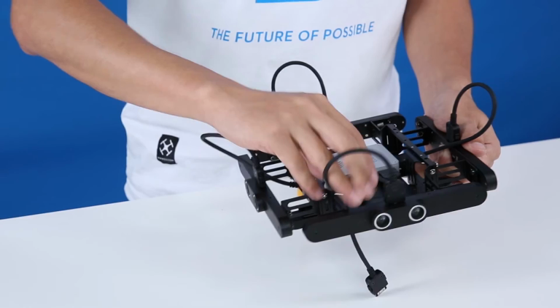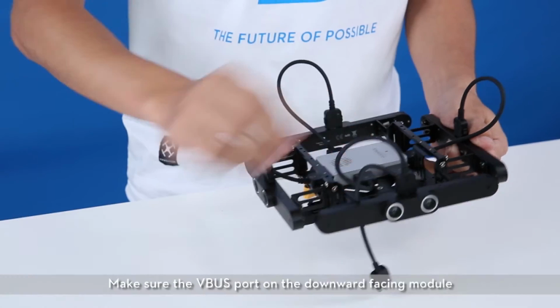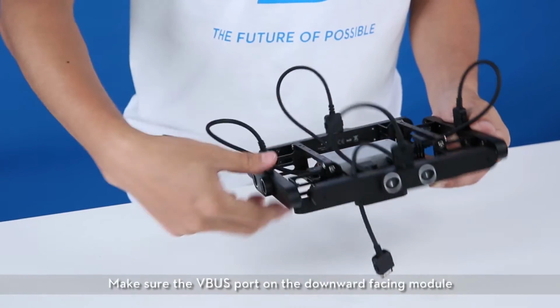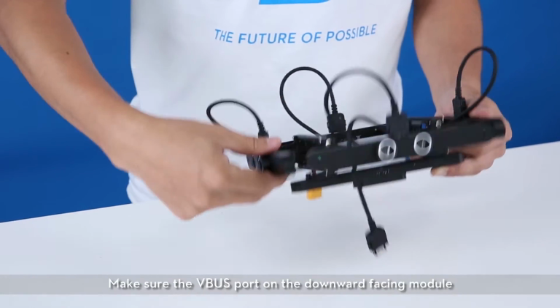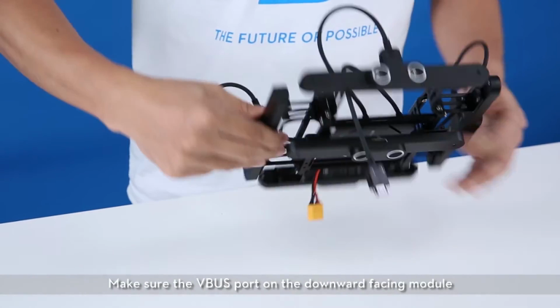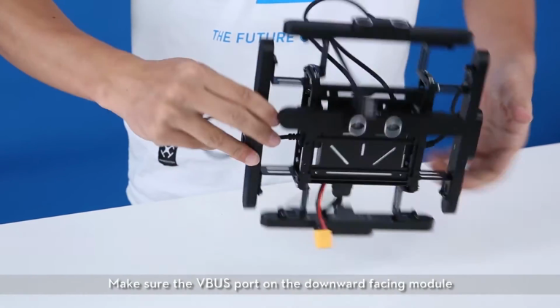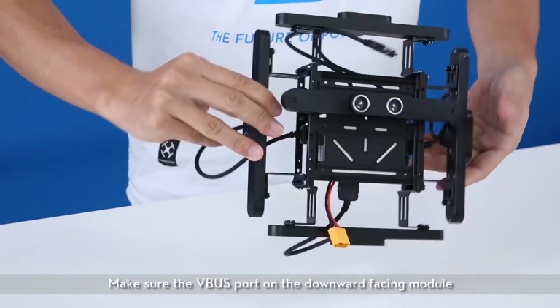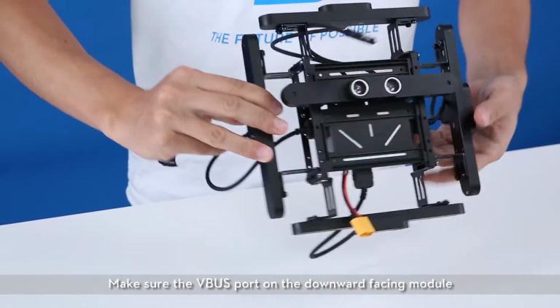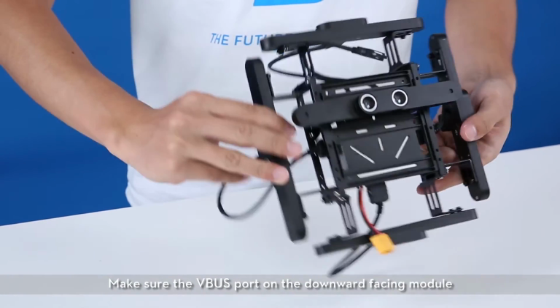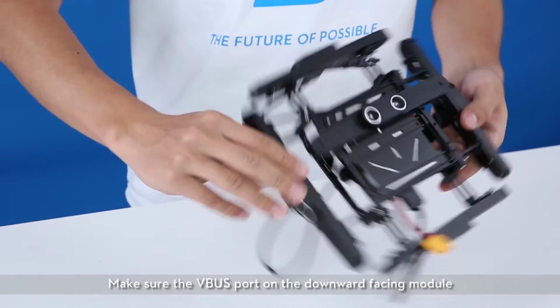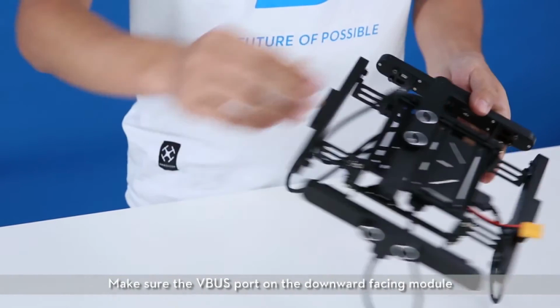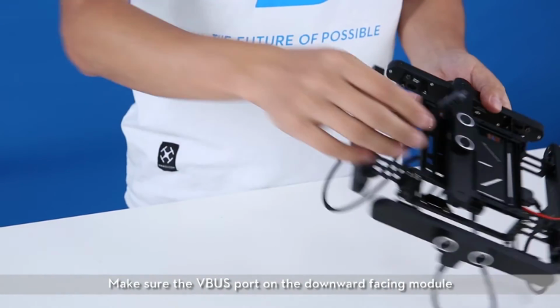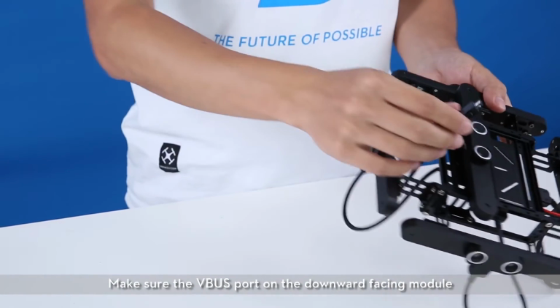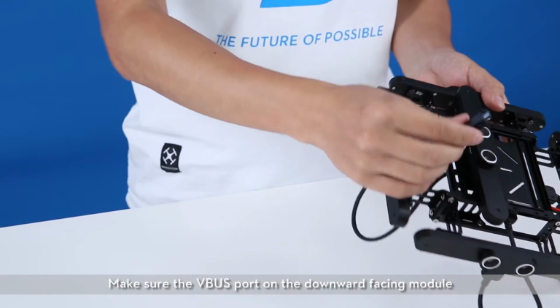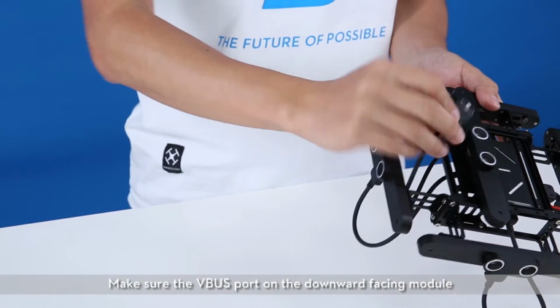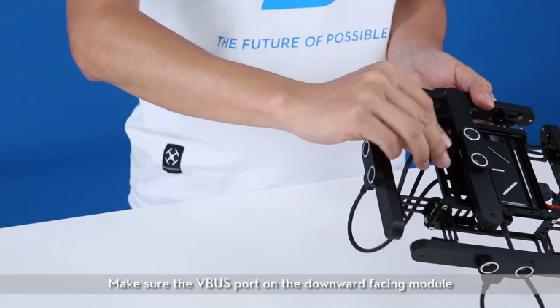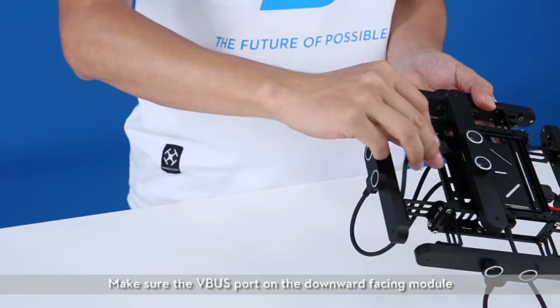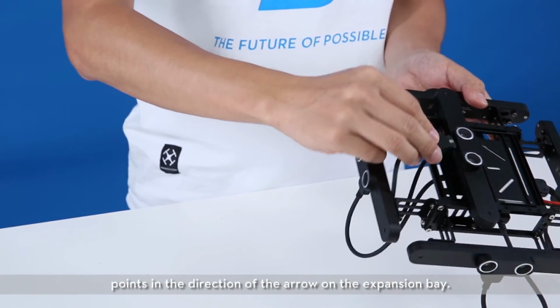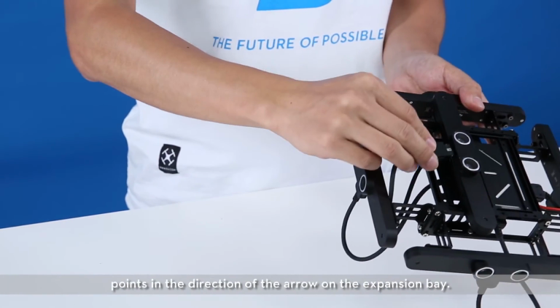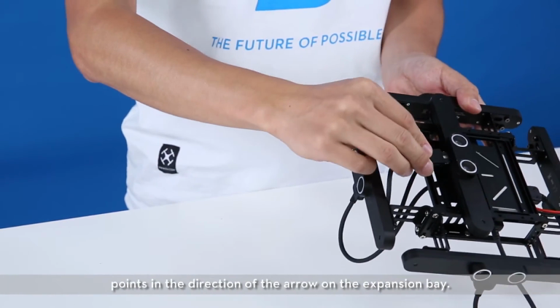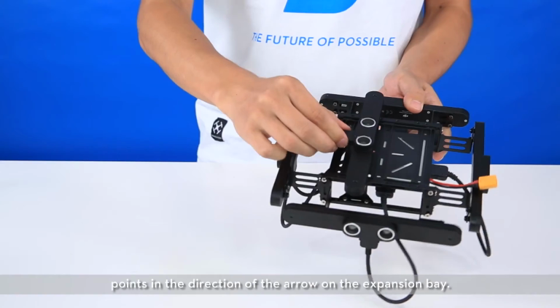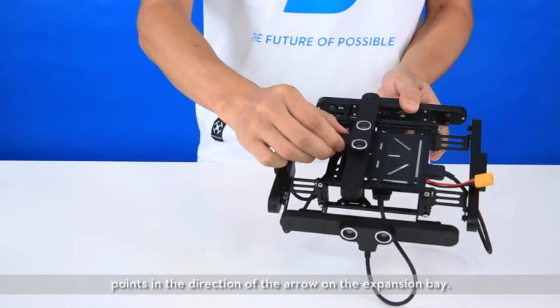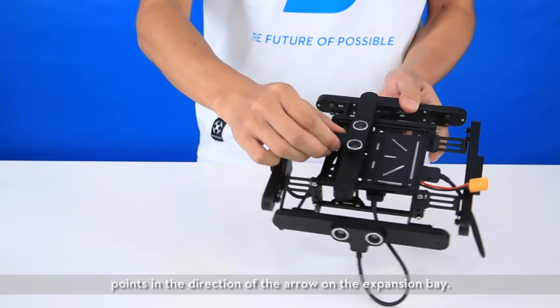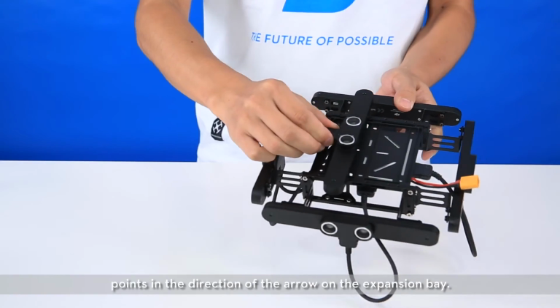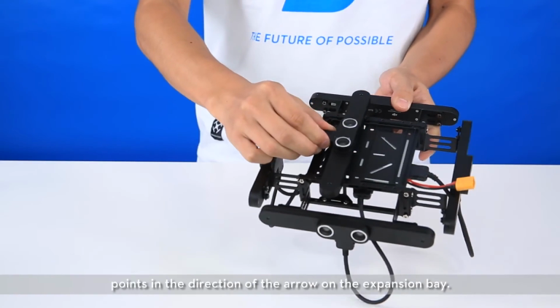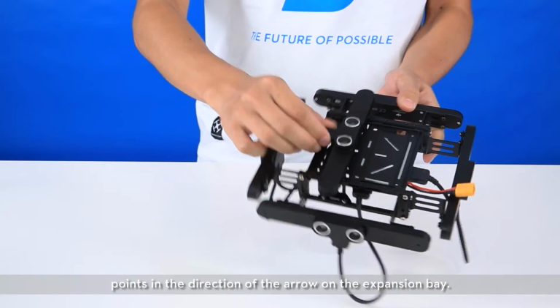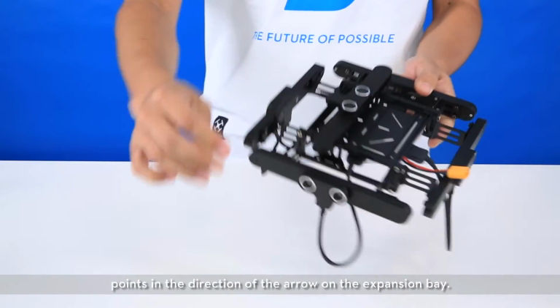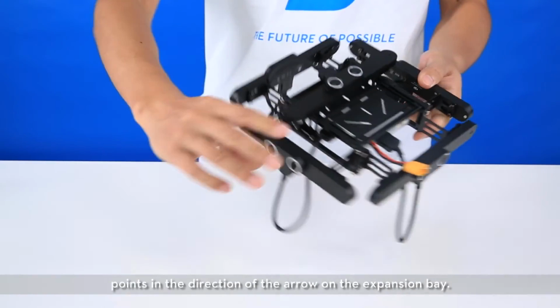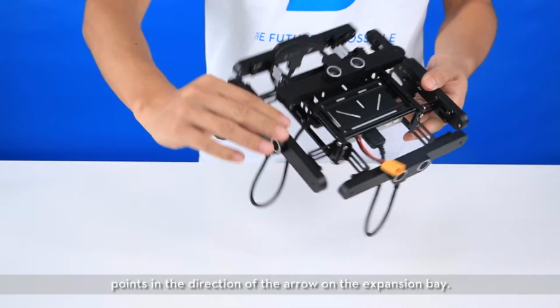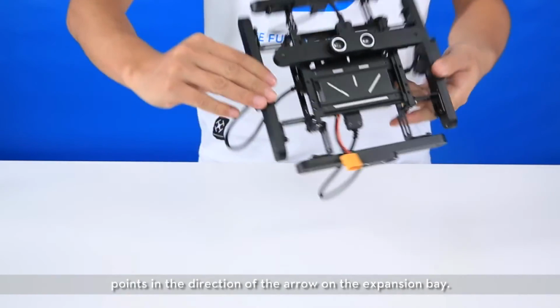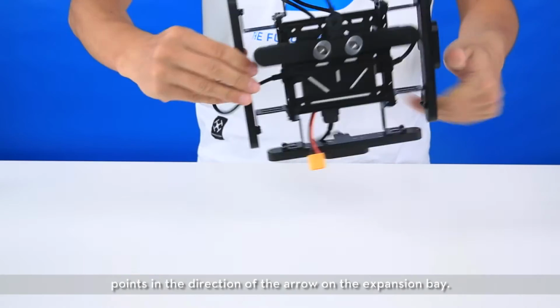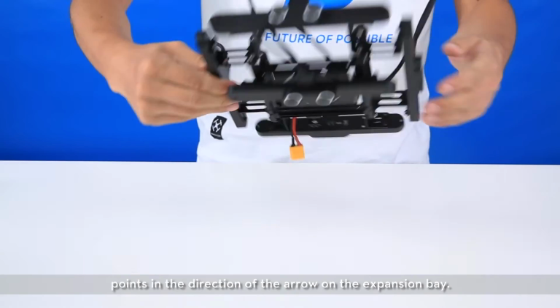Make sure the VBUS port on the downward facing module points in the direction of the arrow on the expansion bay.